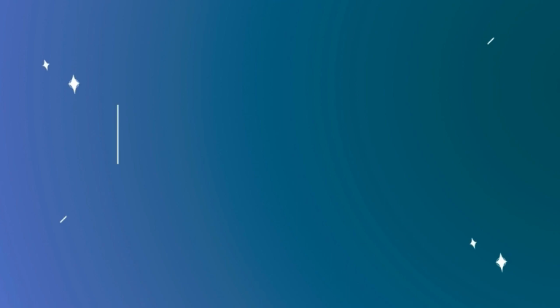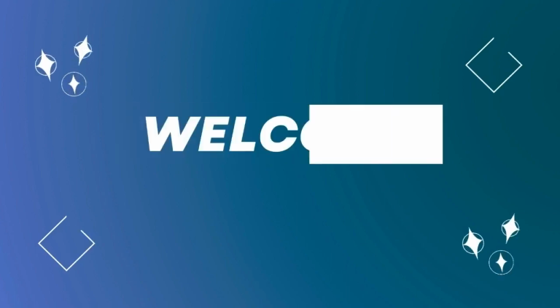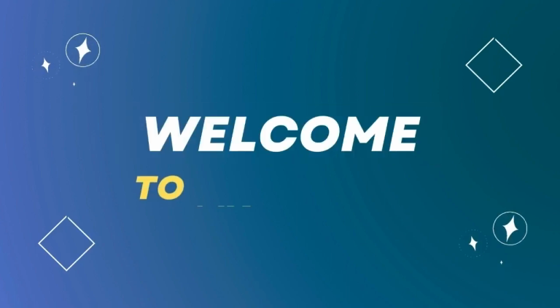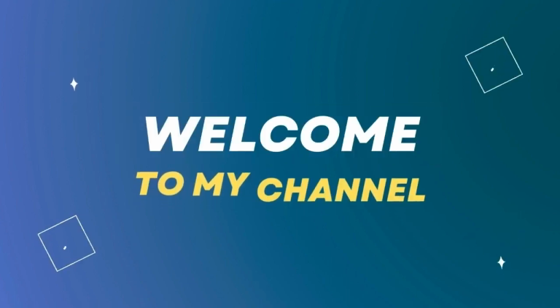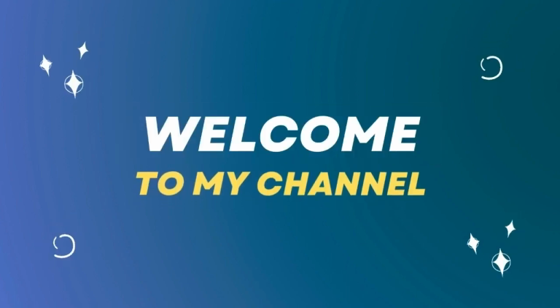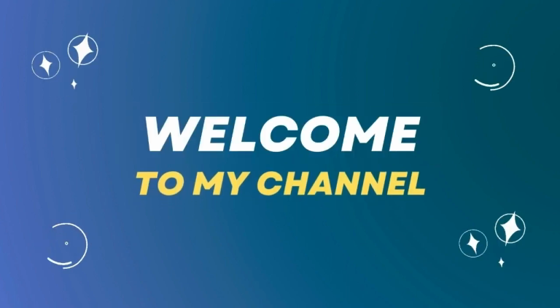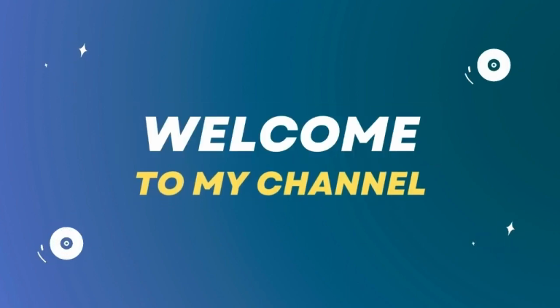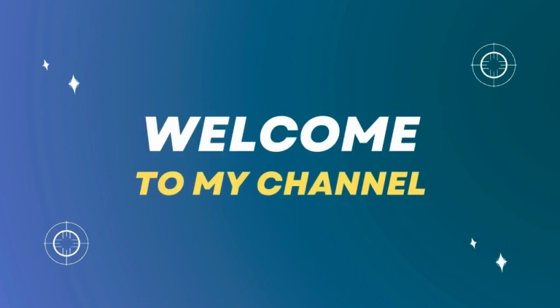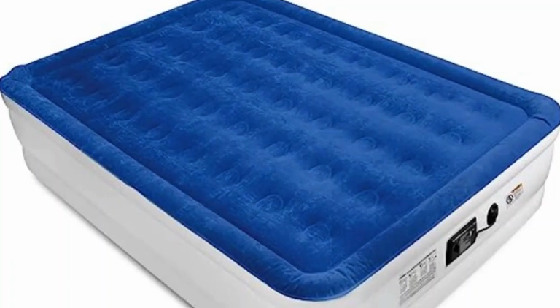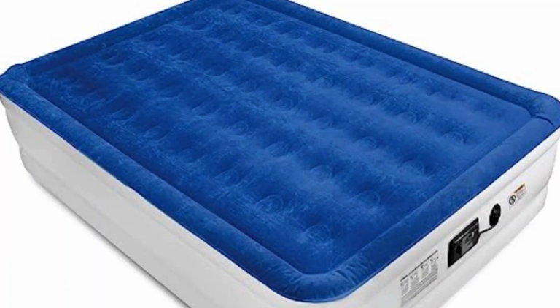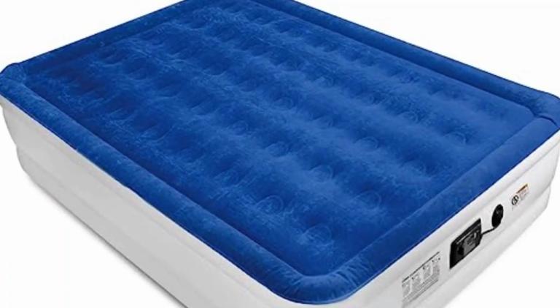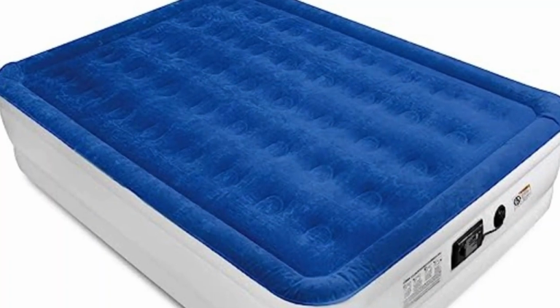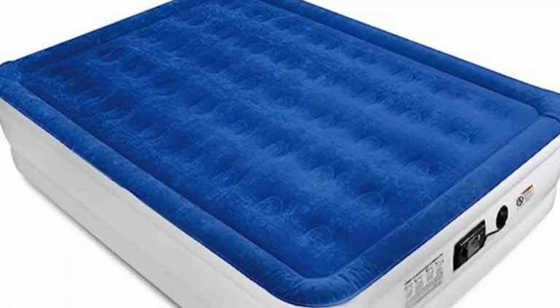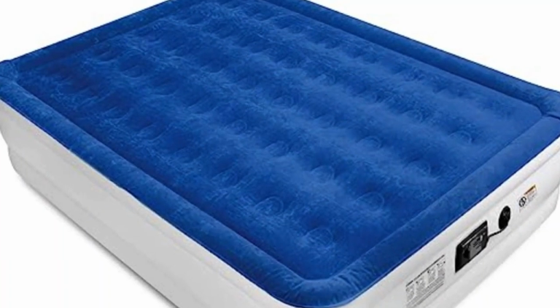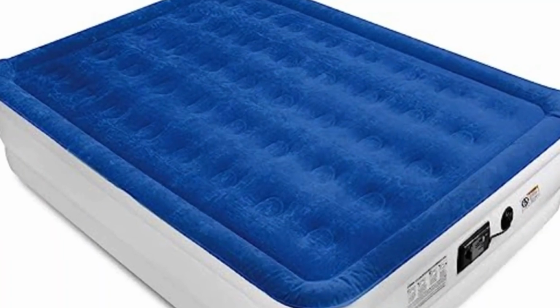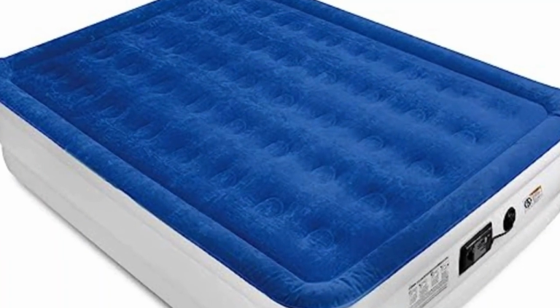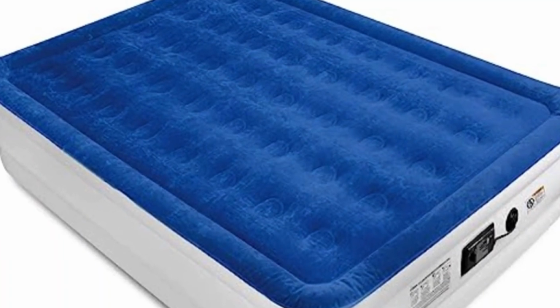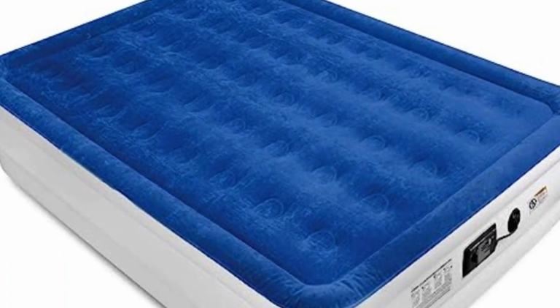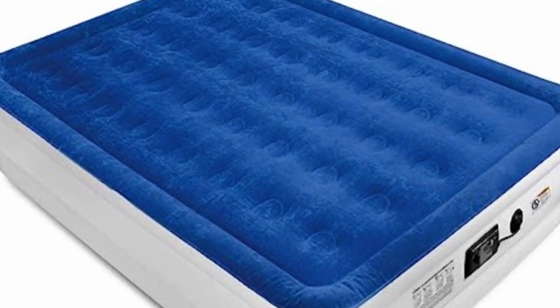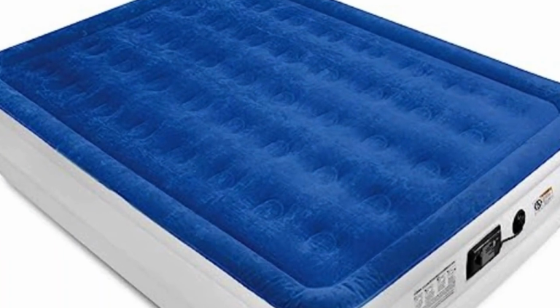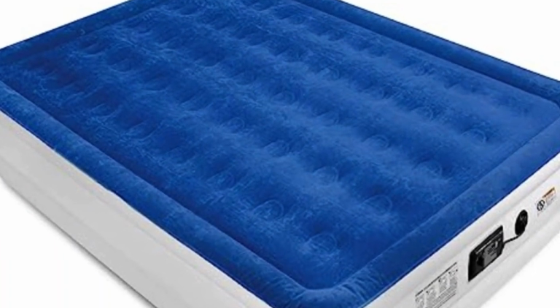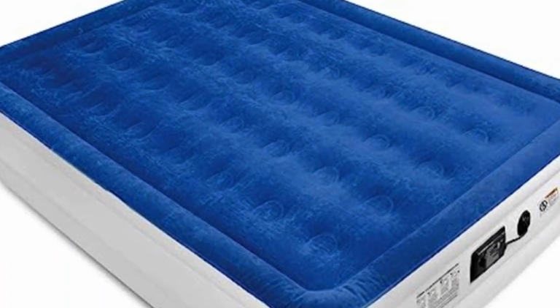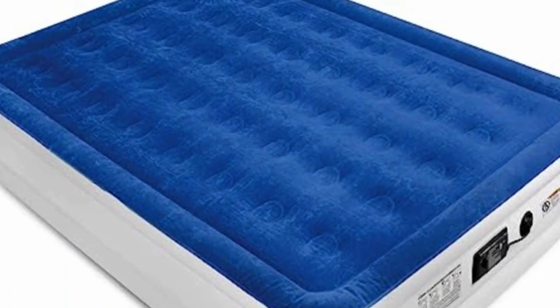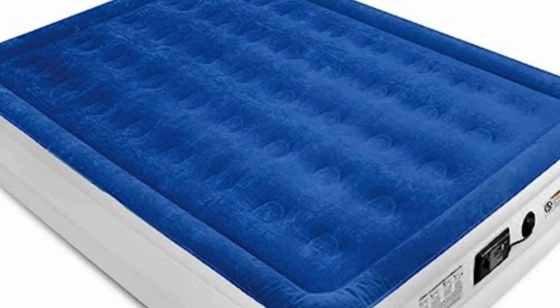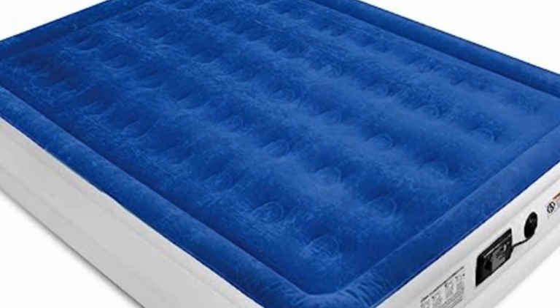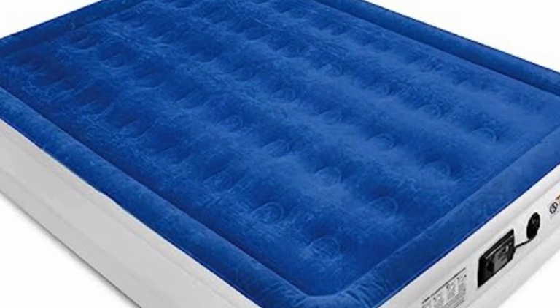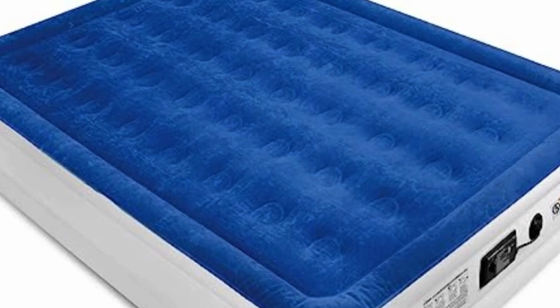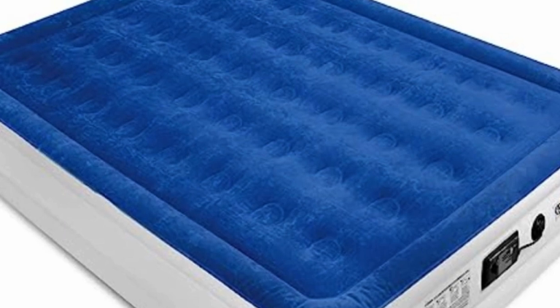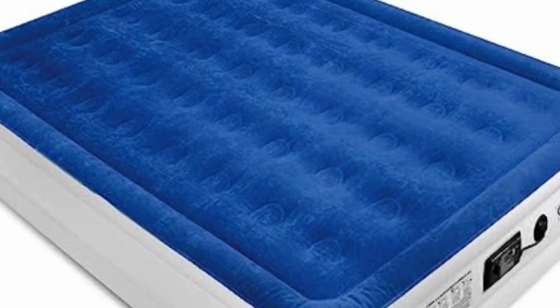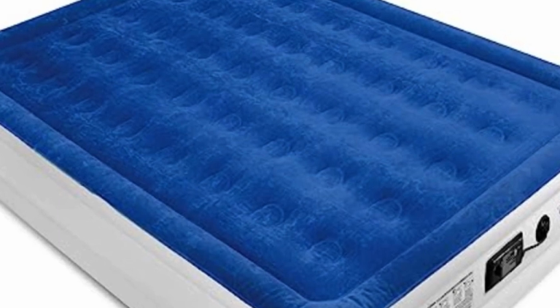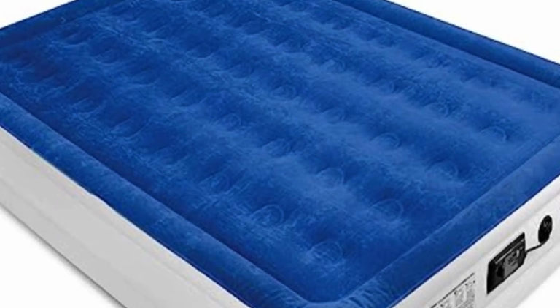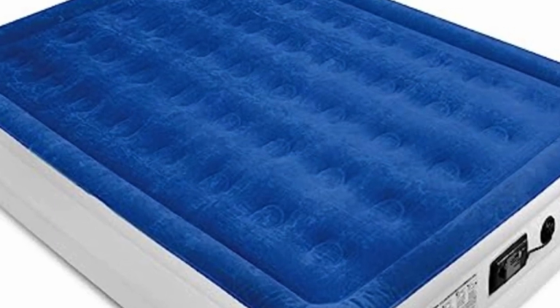Welcome to my channel. The right air mattress is more important than you think, even if you're only sleeping on it for a few days.